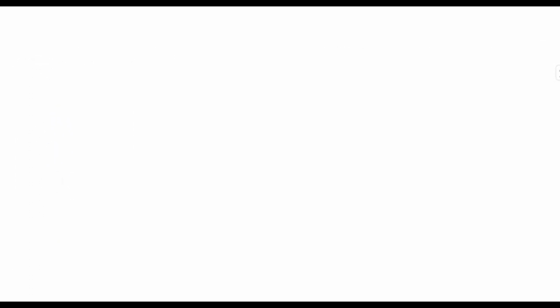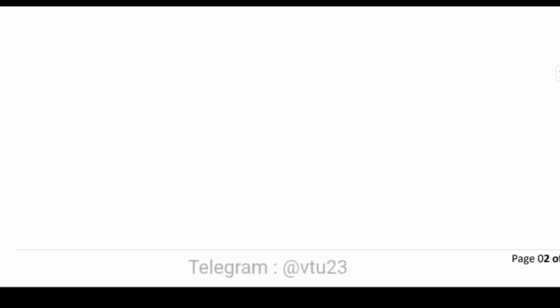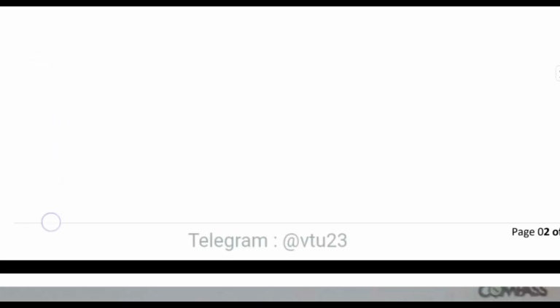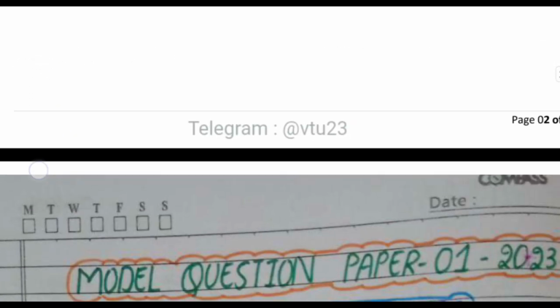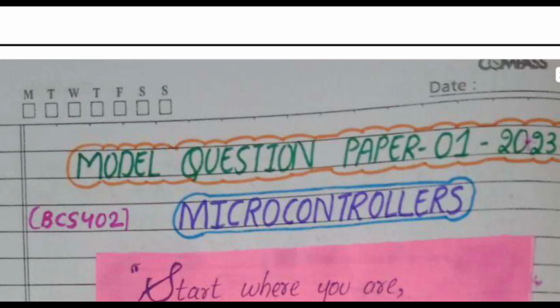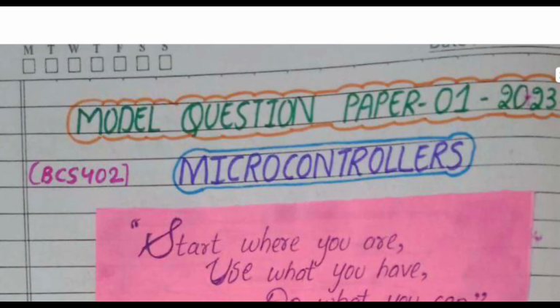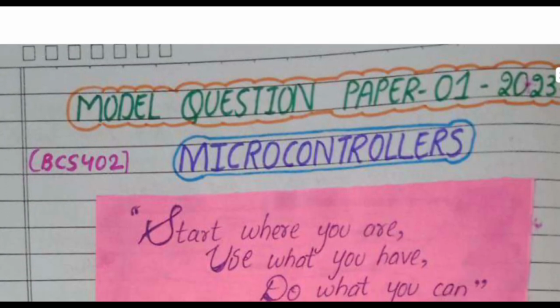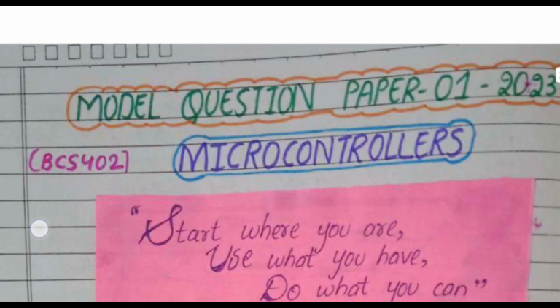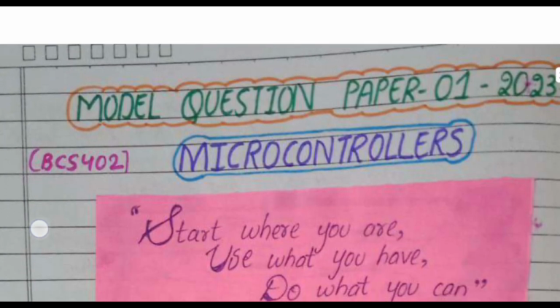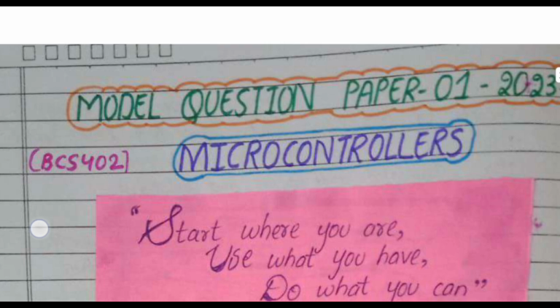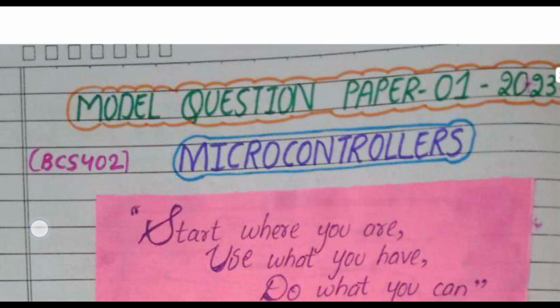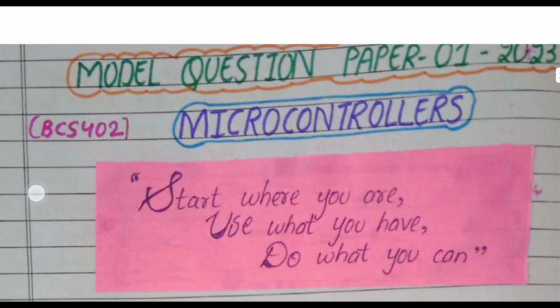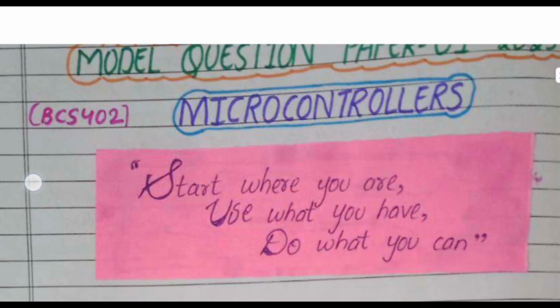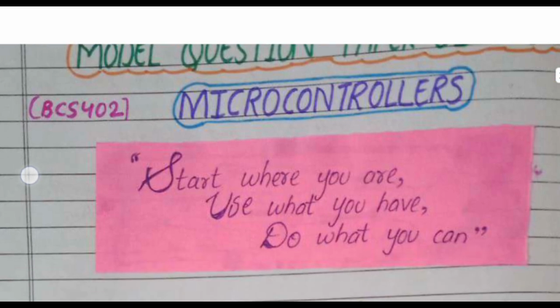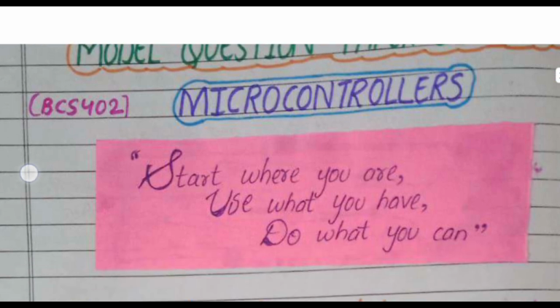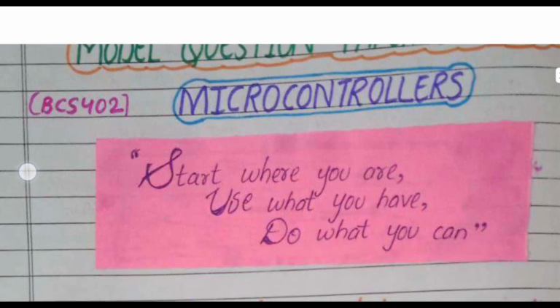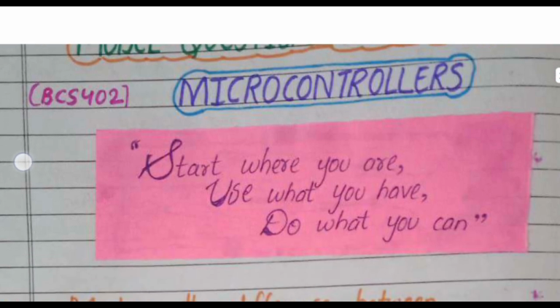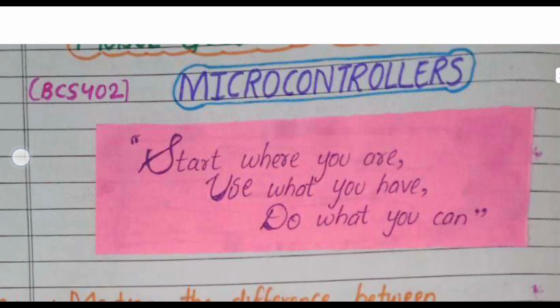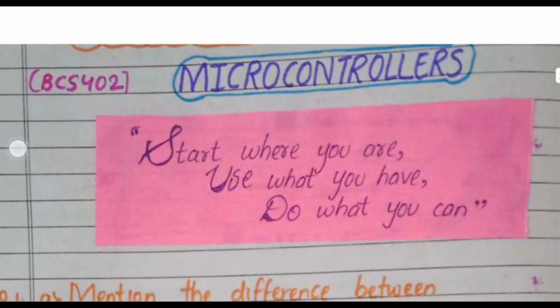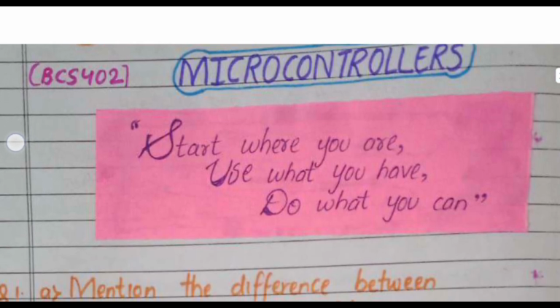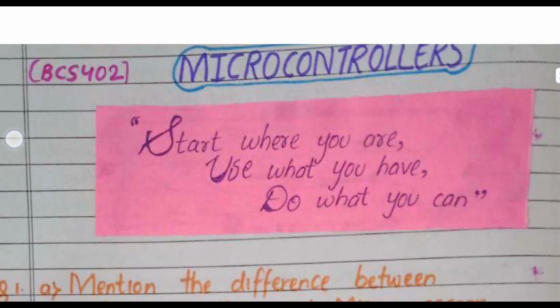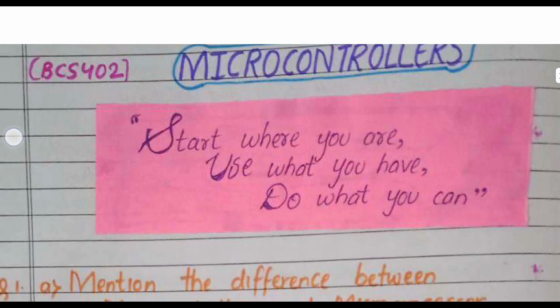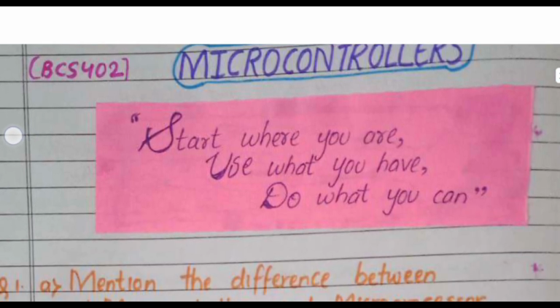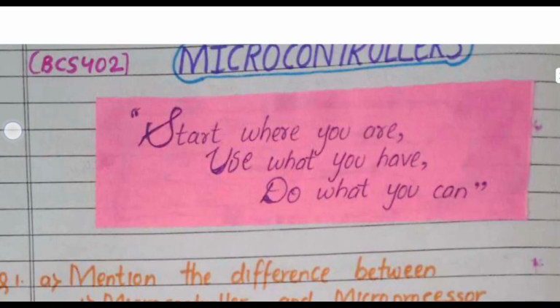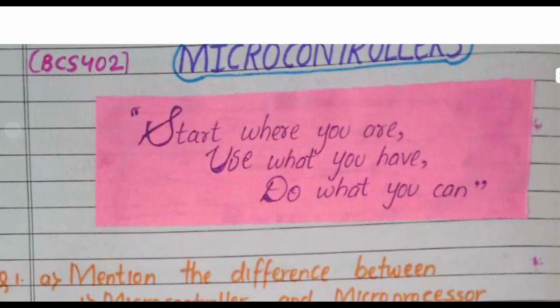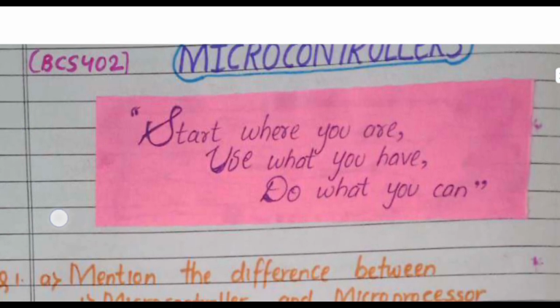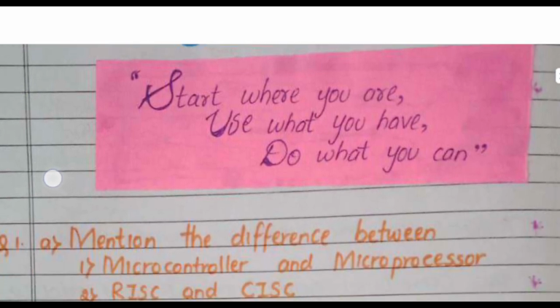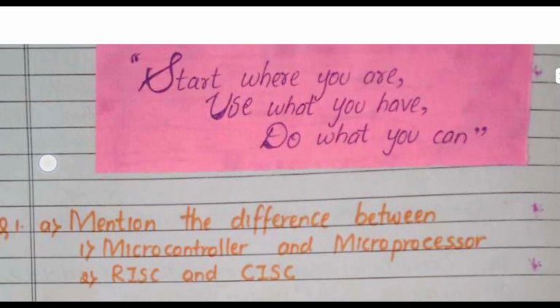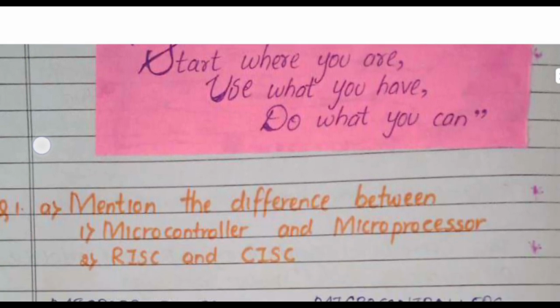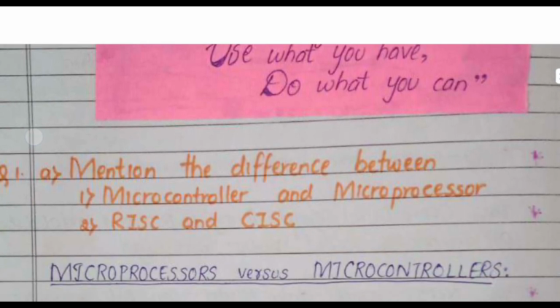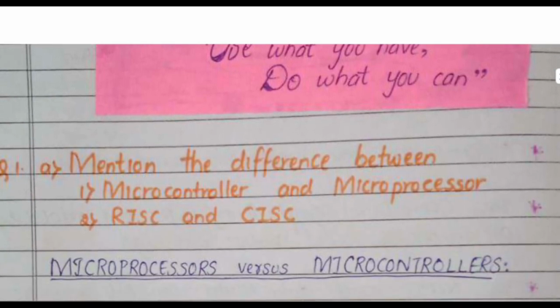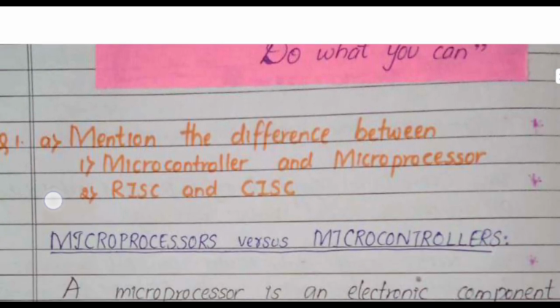For those who just want to pass this subject, the best resource is the model question paper. Study it thoroughly.